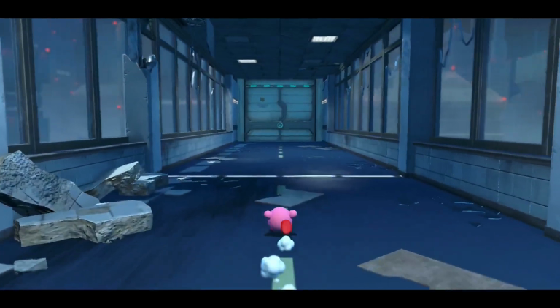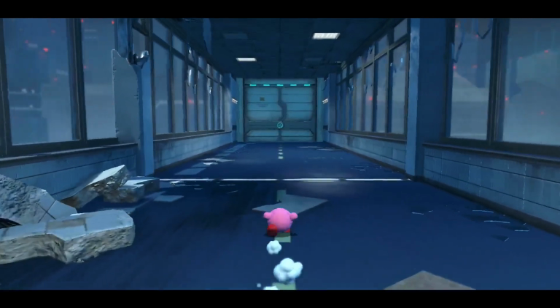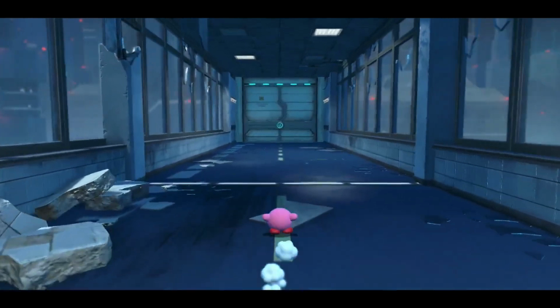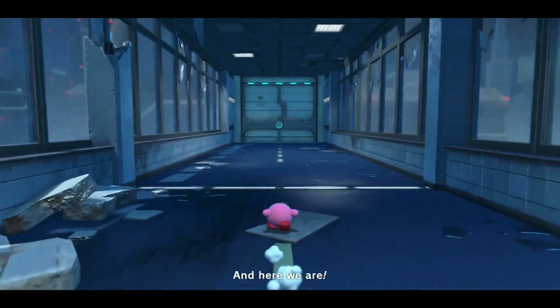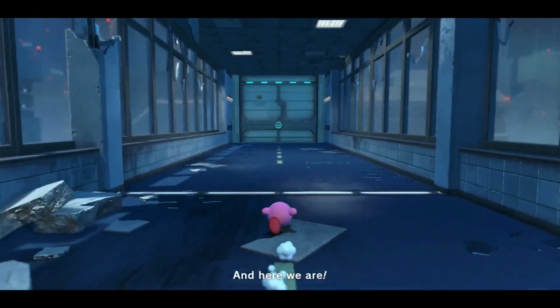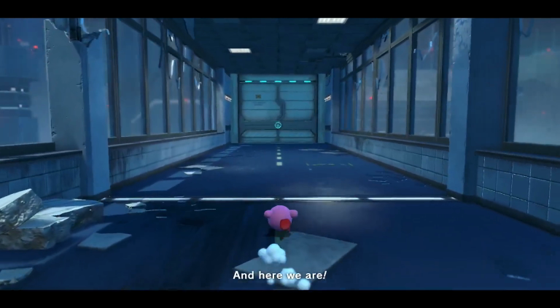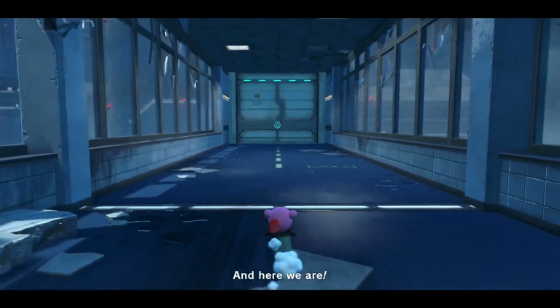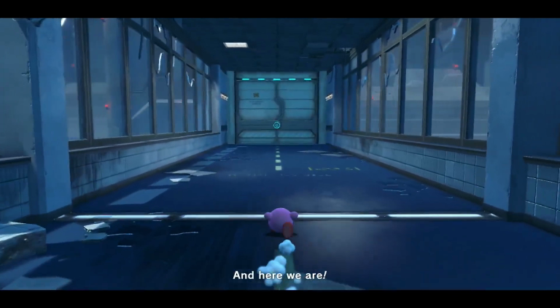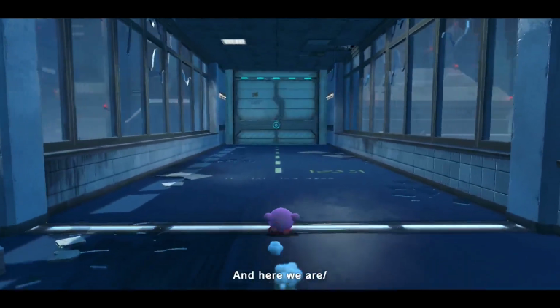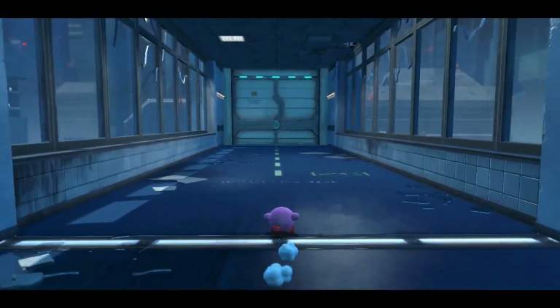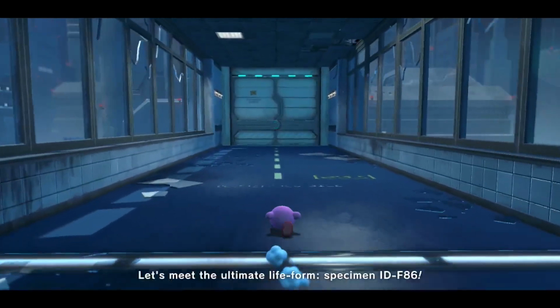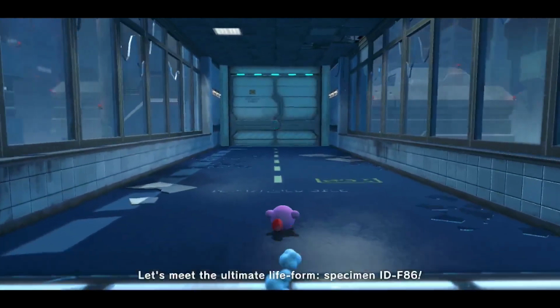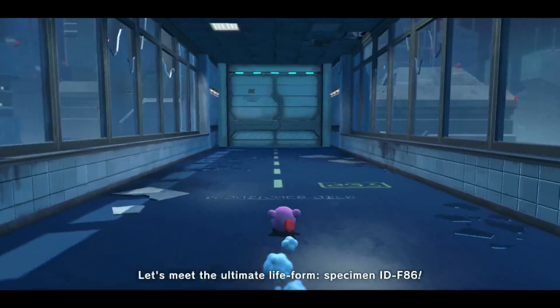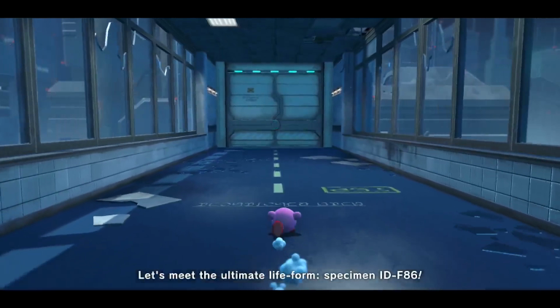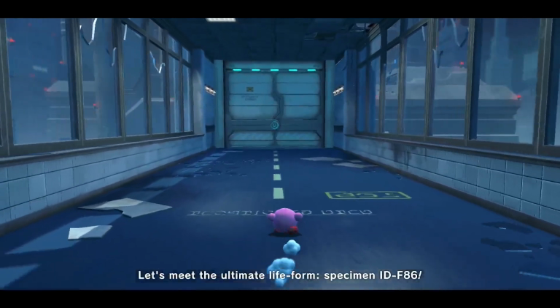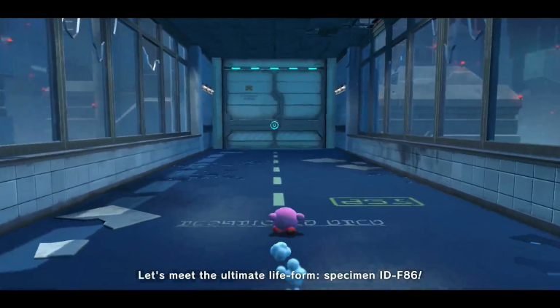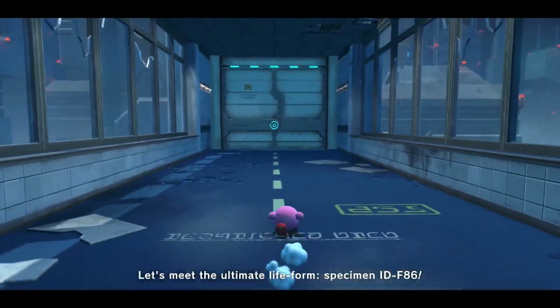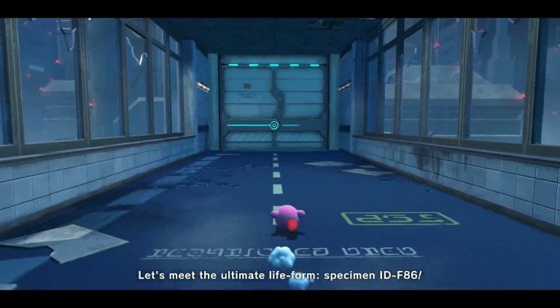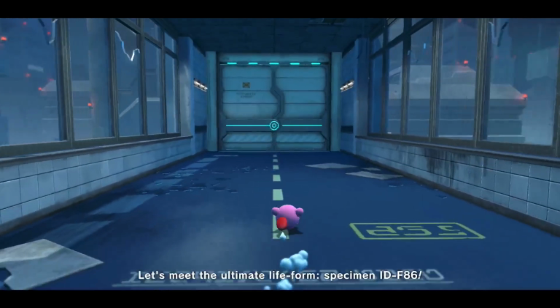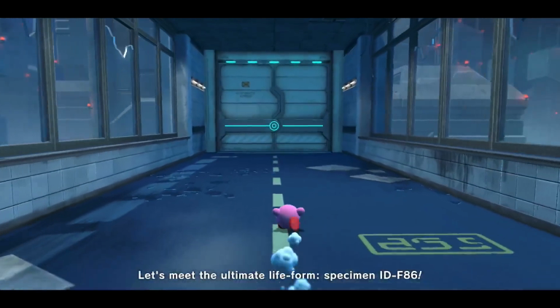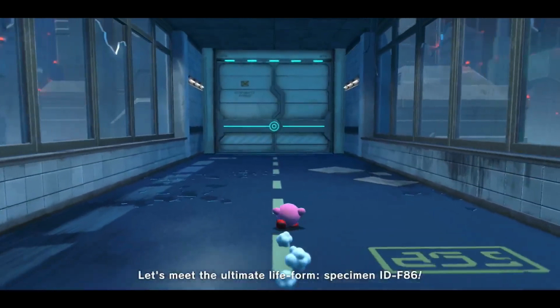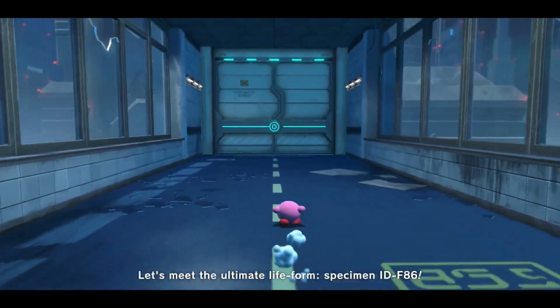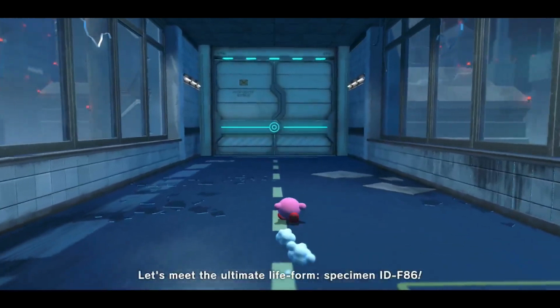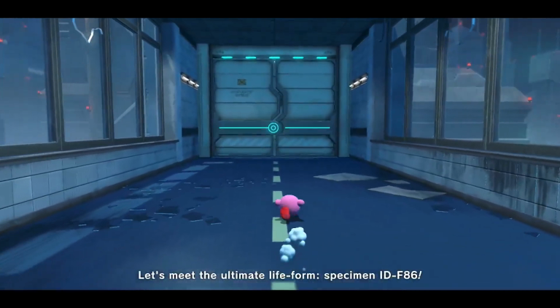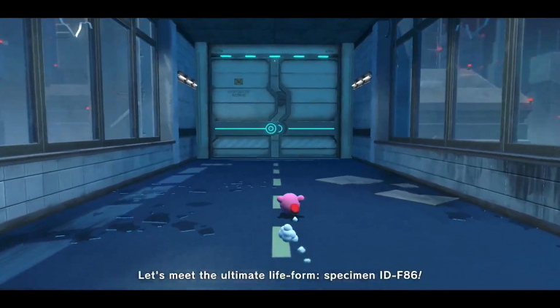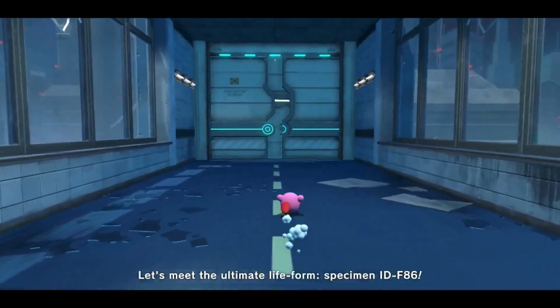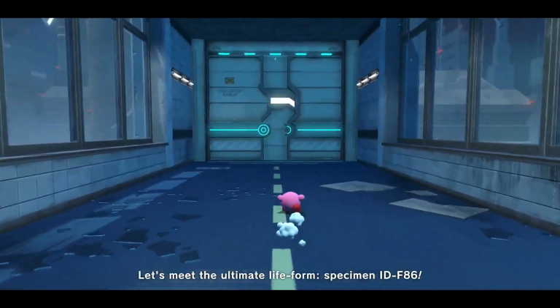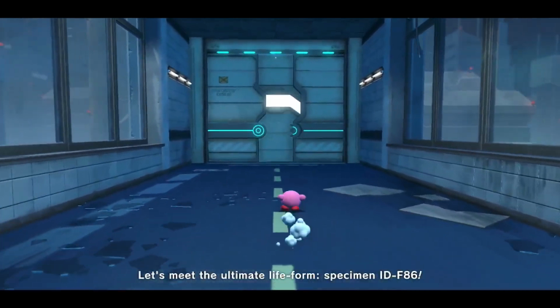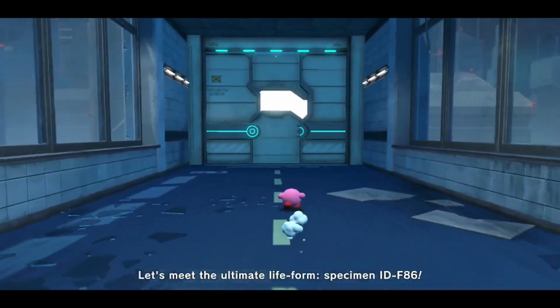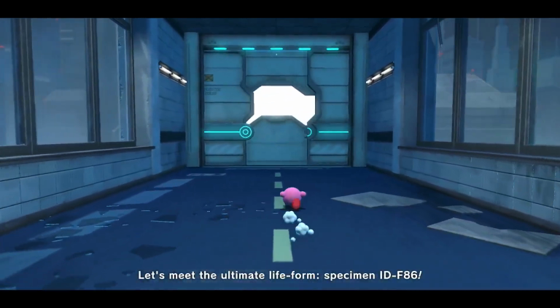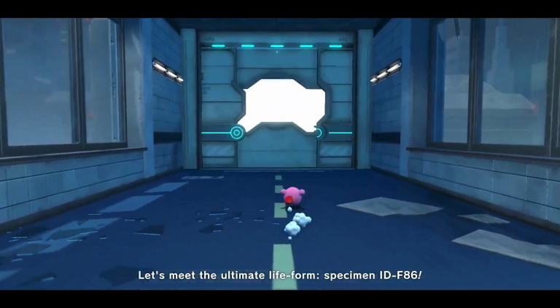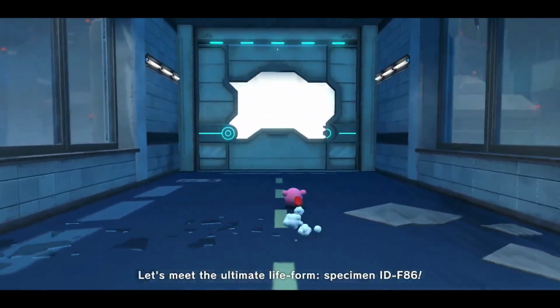And here we are! Let's meet the ultimate life form, specimen IDF86! Let's do it!